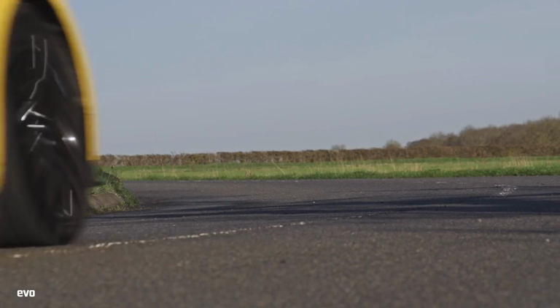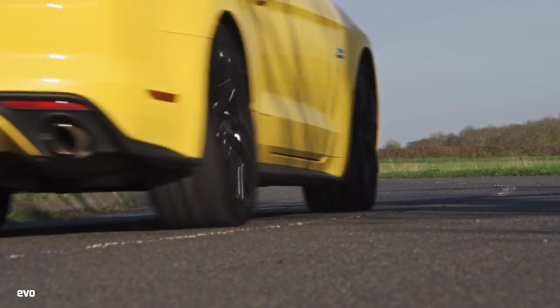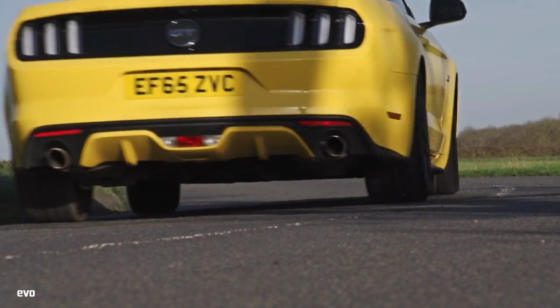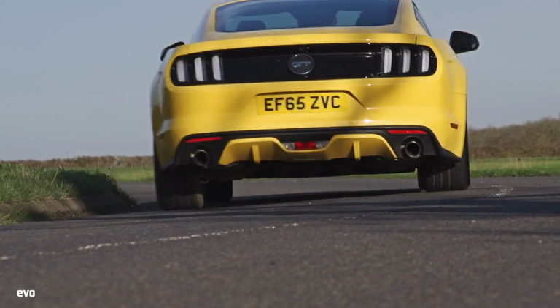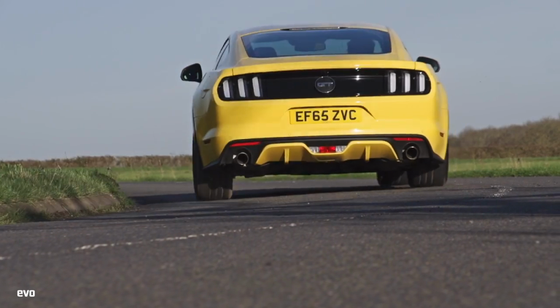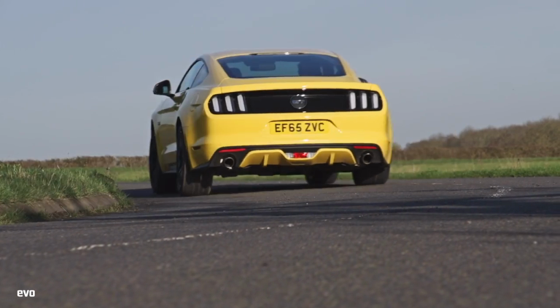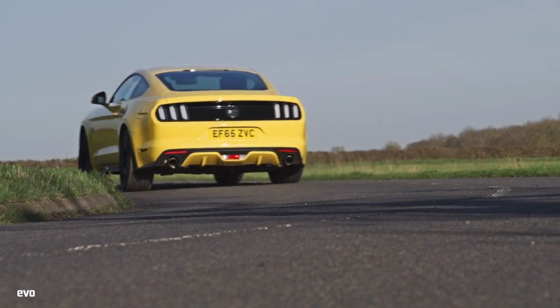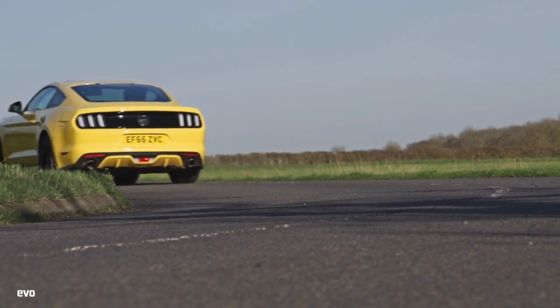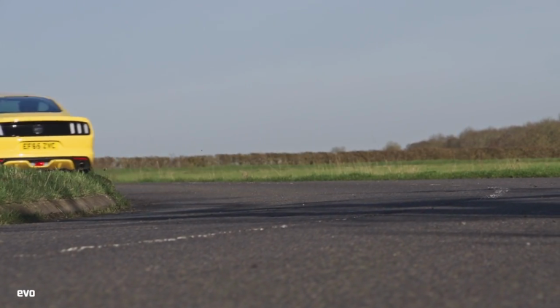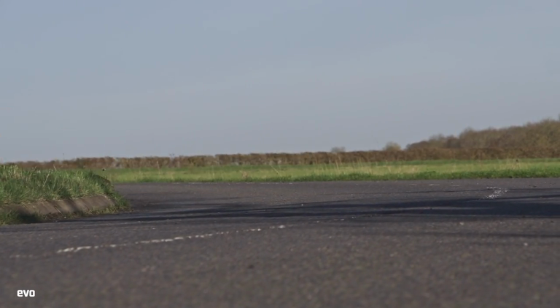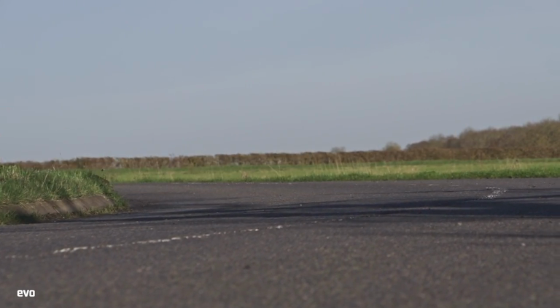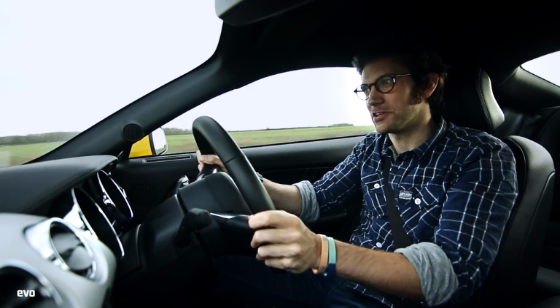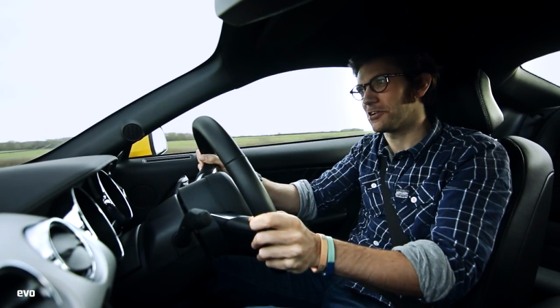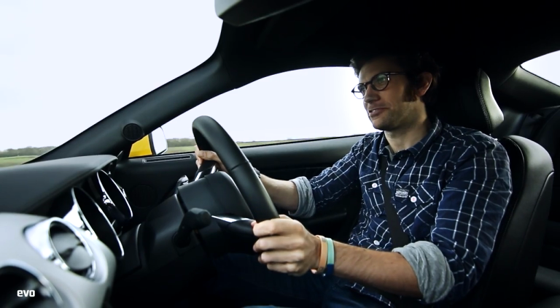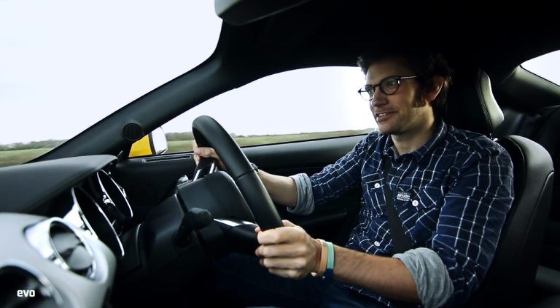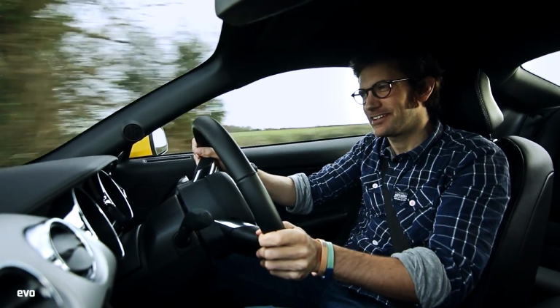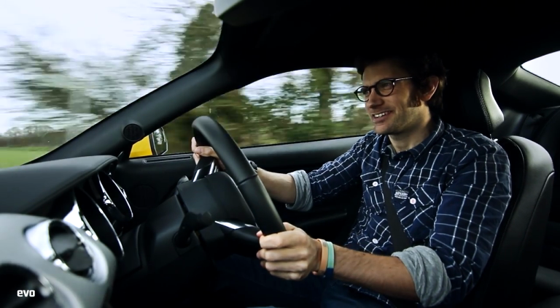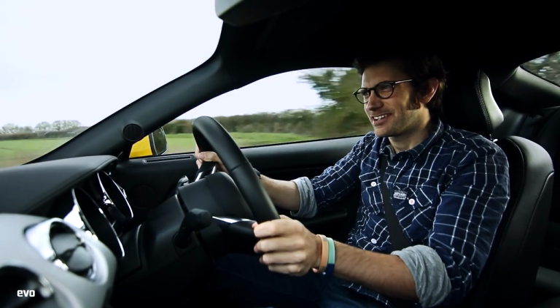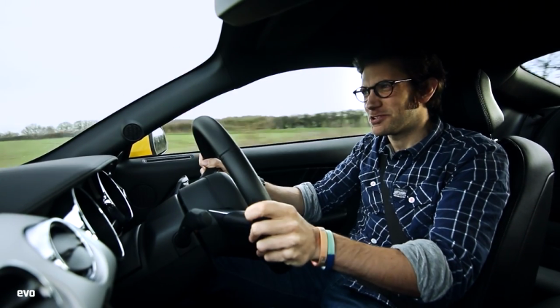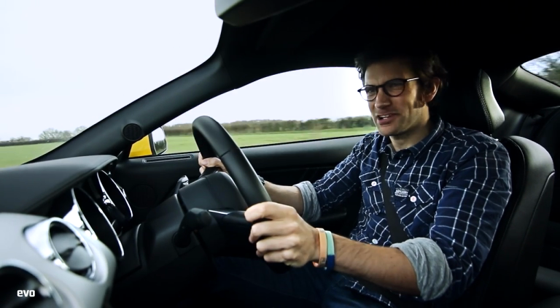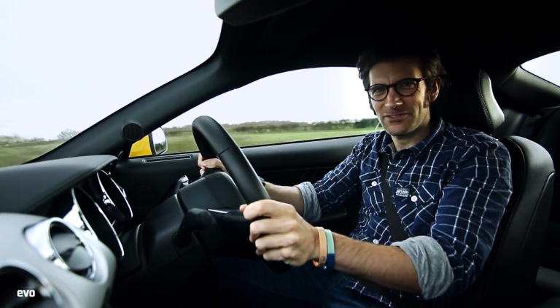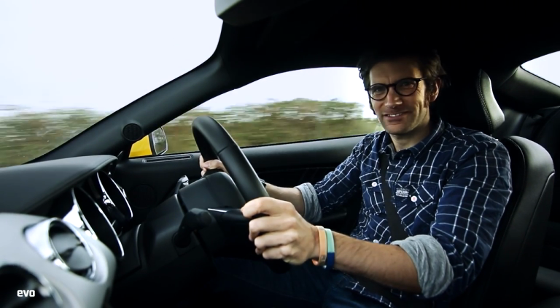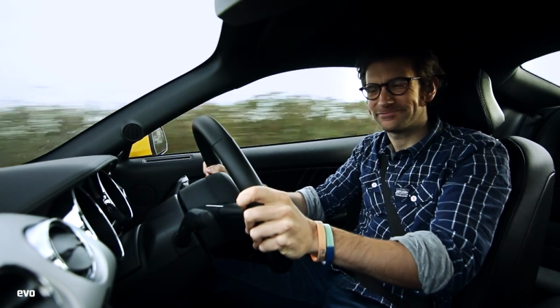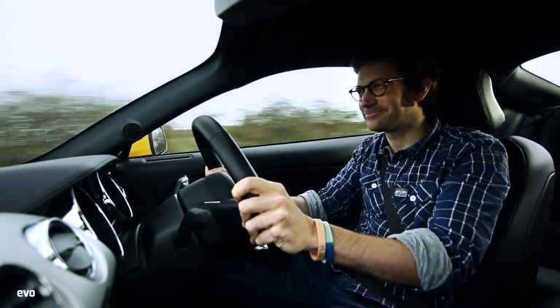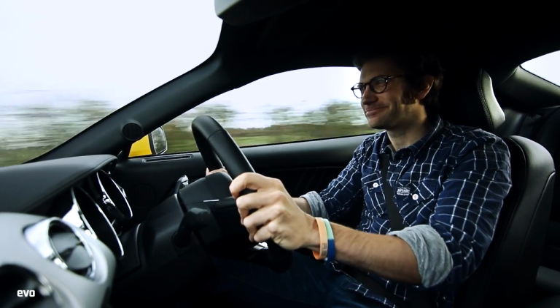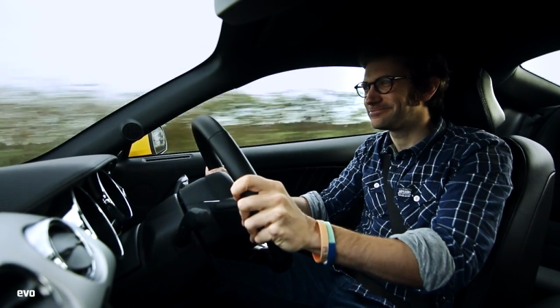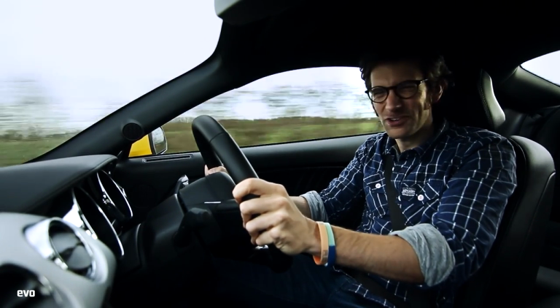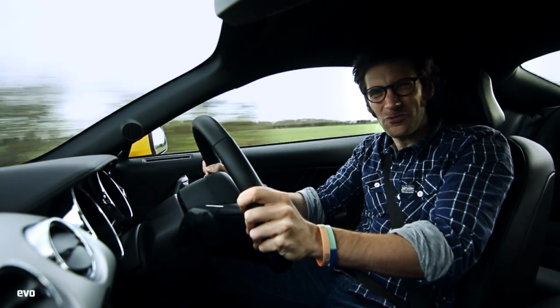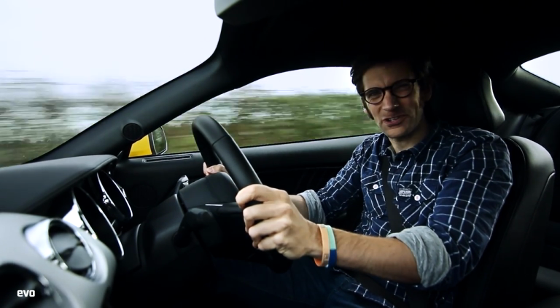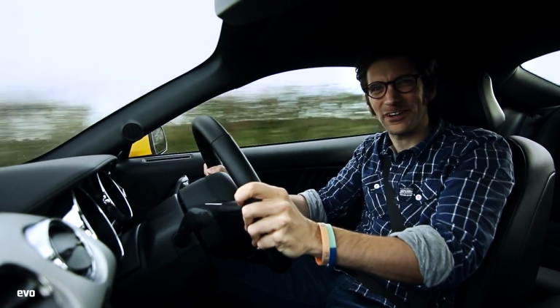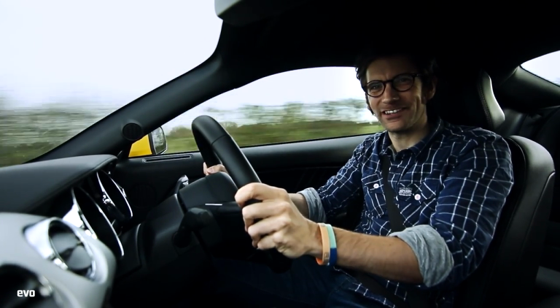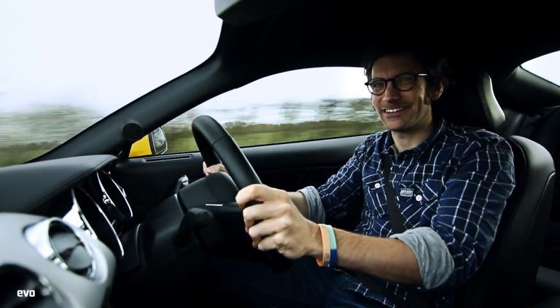Objectively, no, it can't keep up with the best European stuff. But subjectively, it's an awful lot of fun, this car.